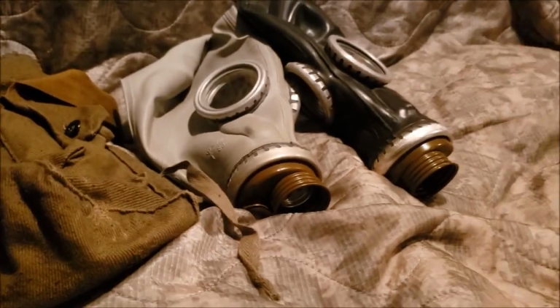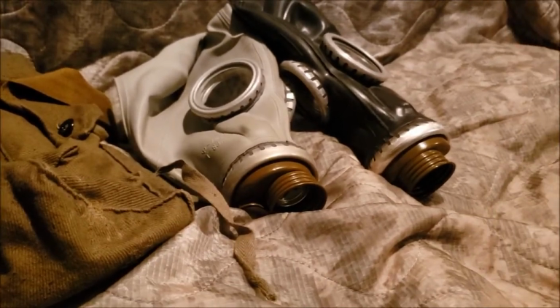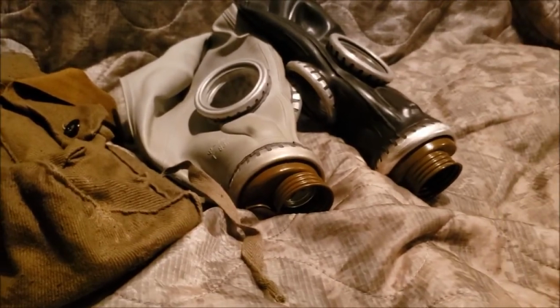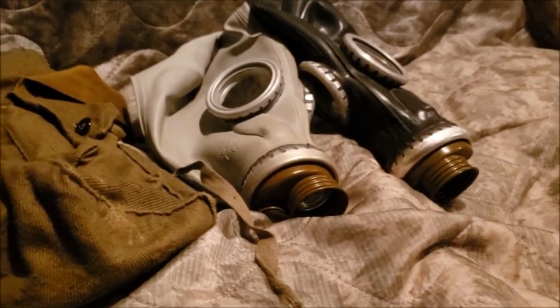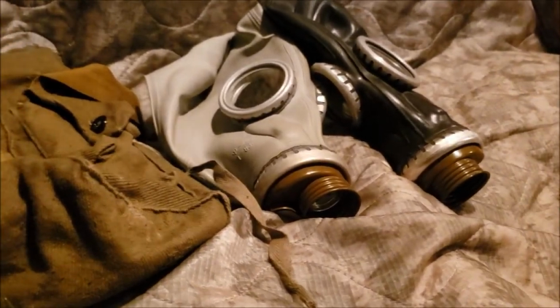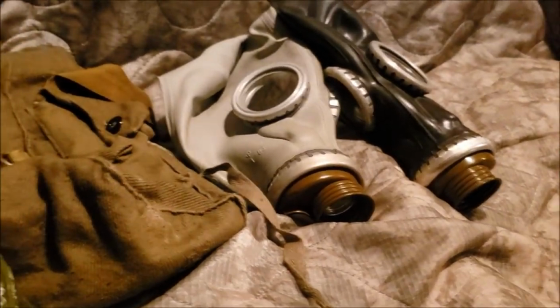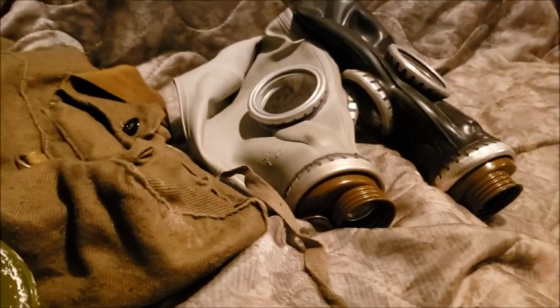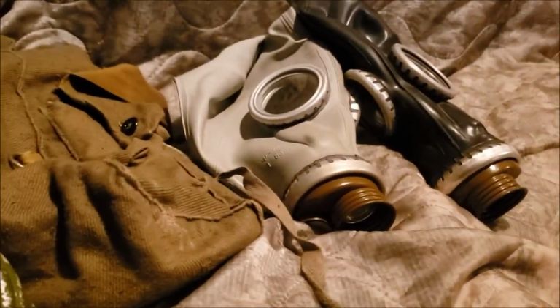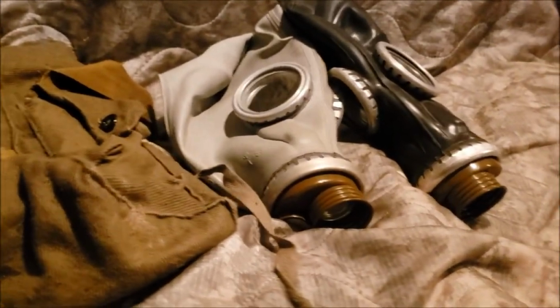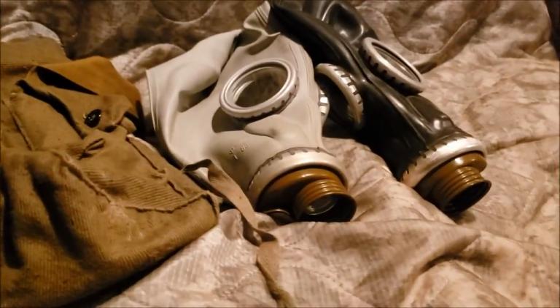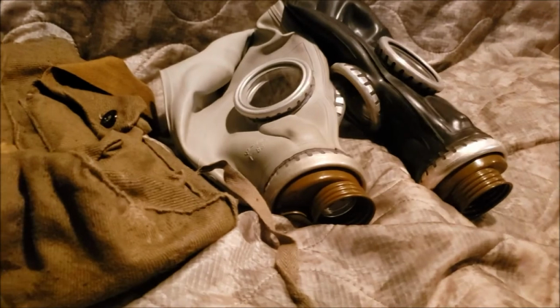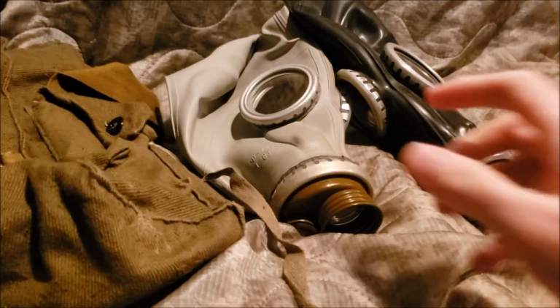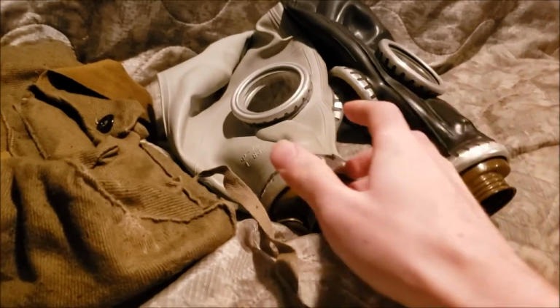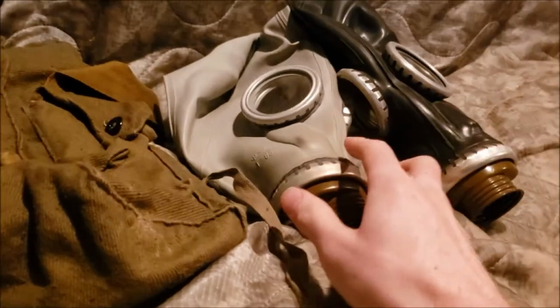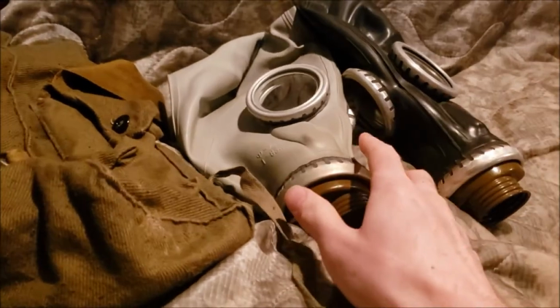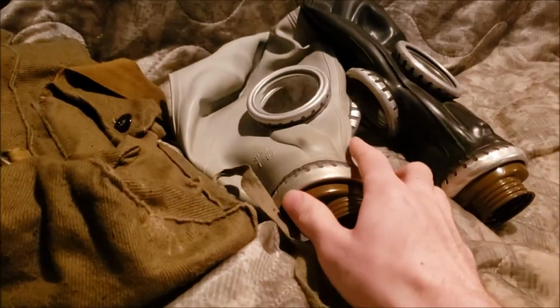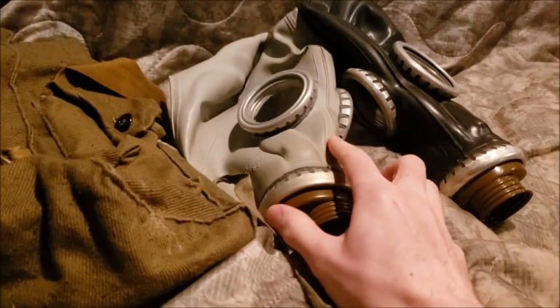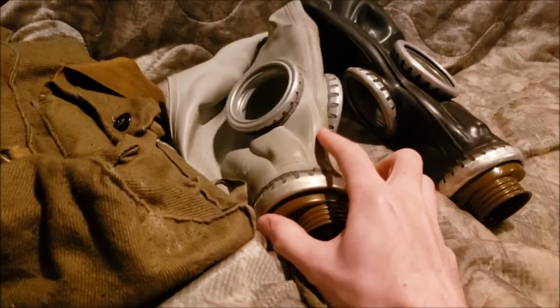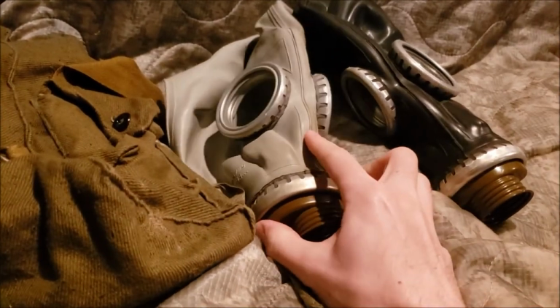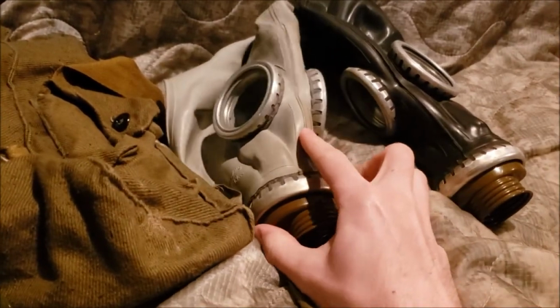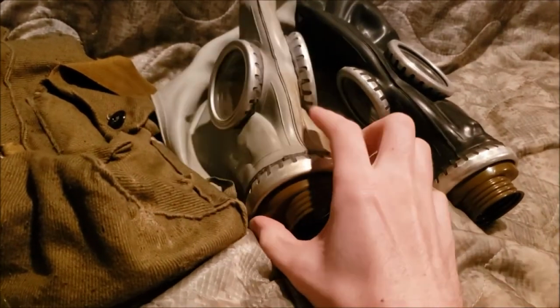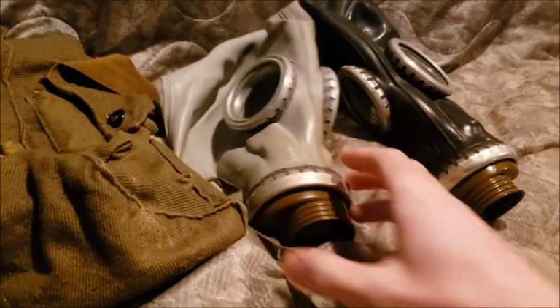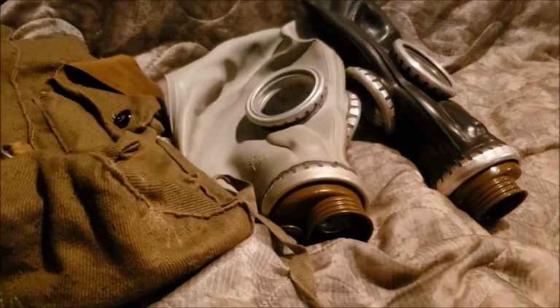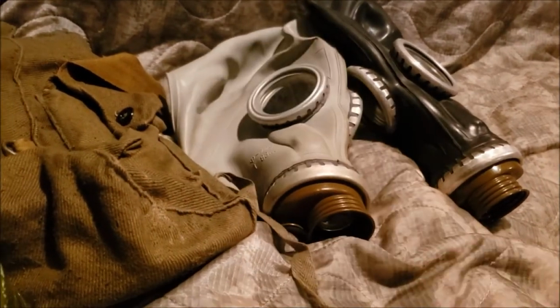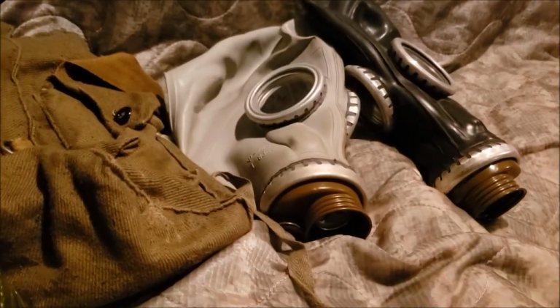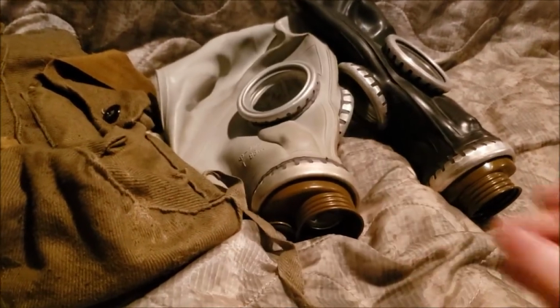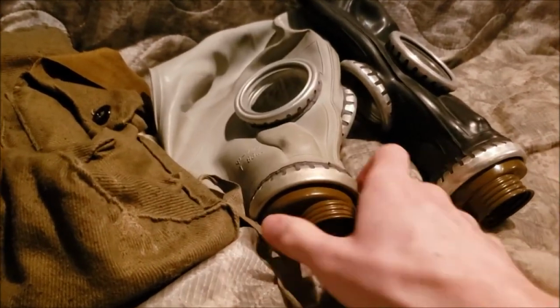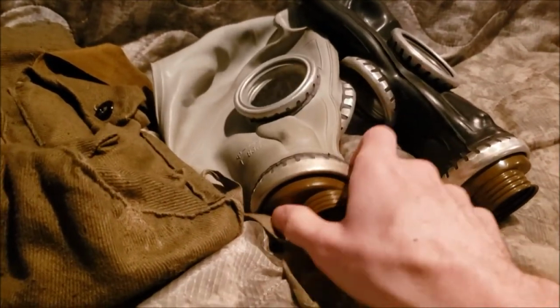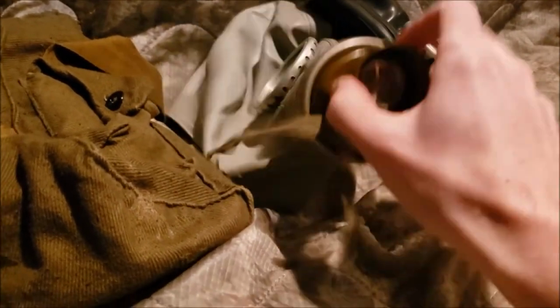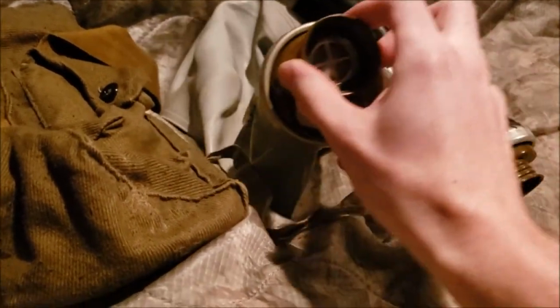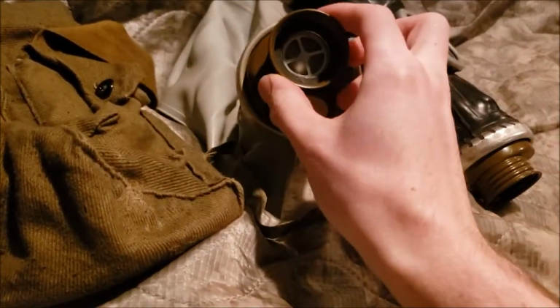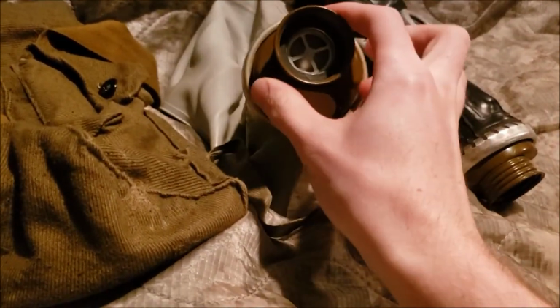It's not really the best mask. It quite lacks a drinking straw and the Gauss filter.